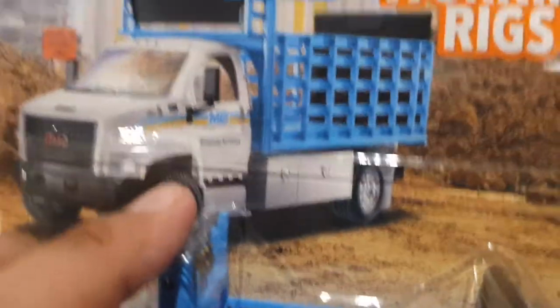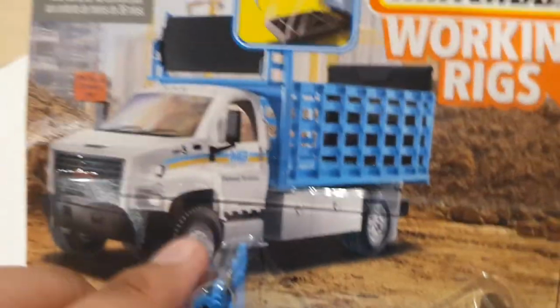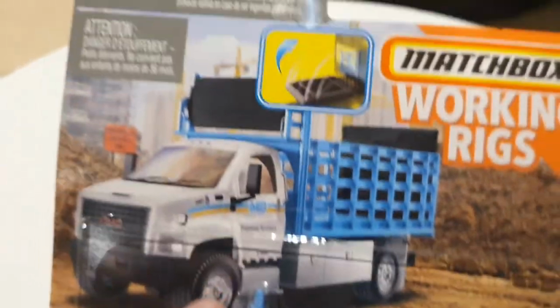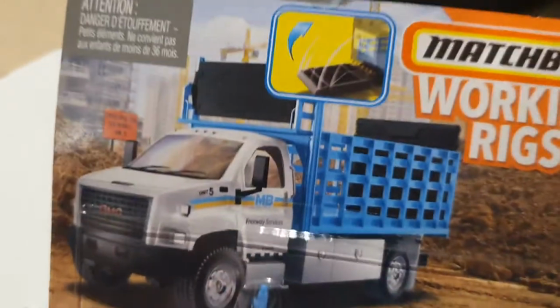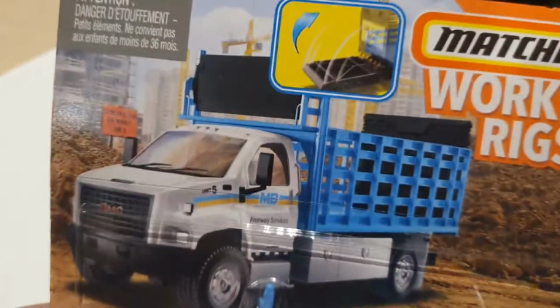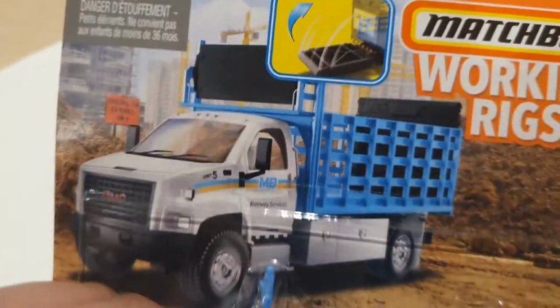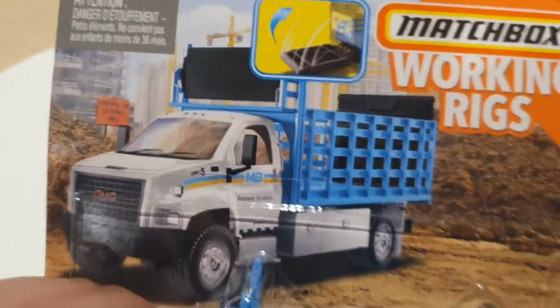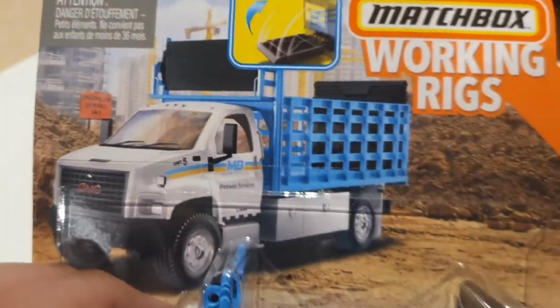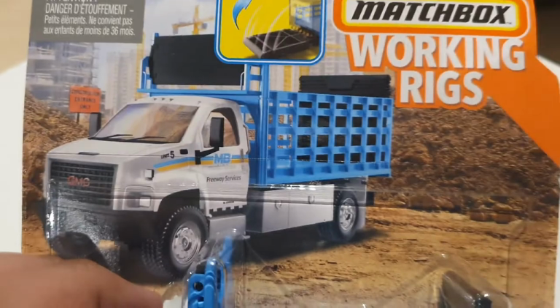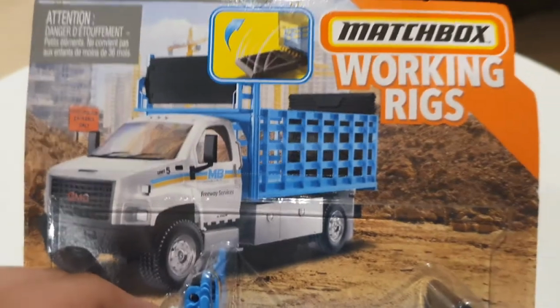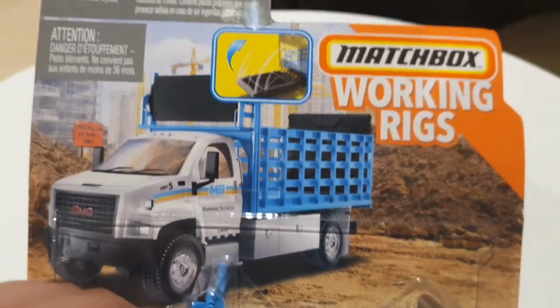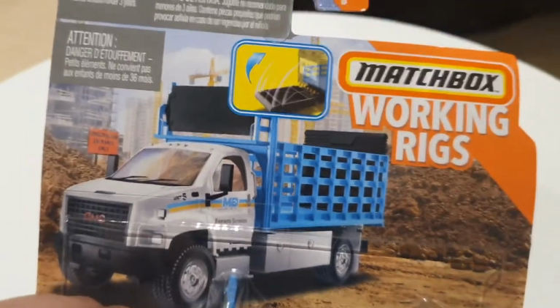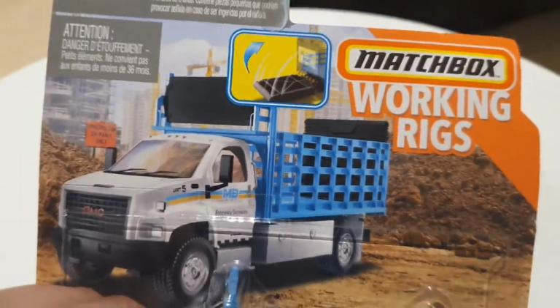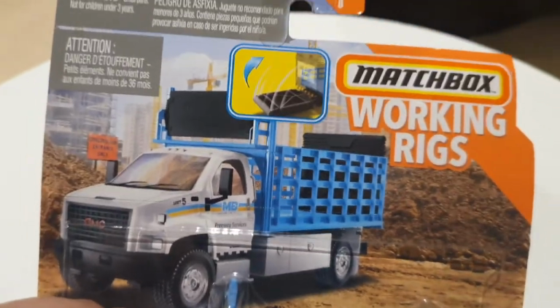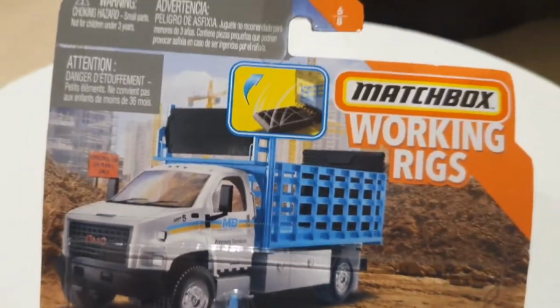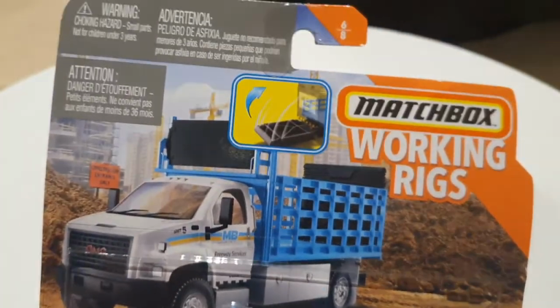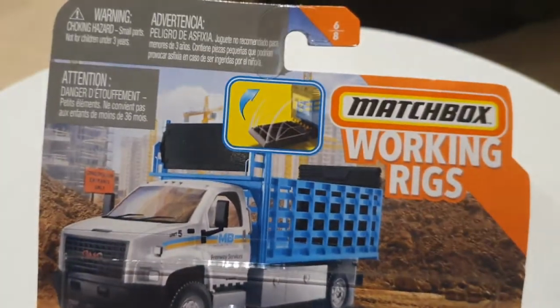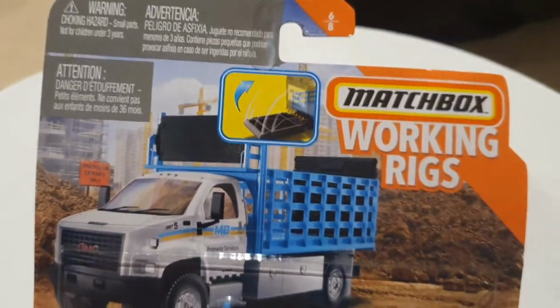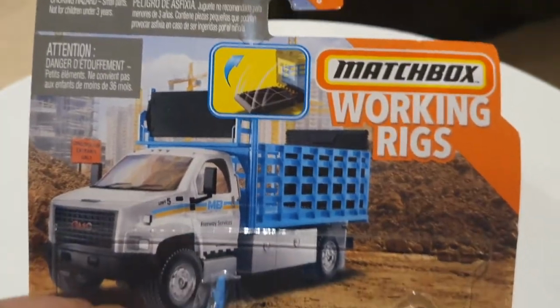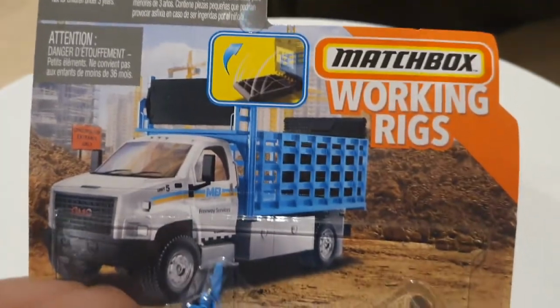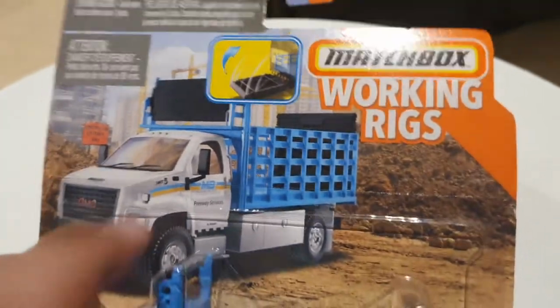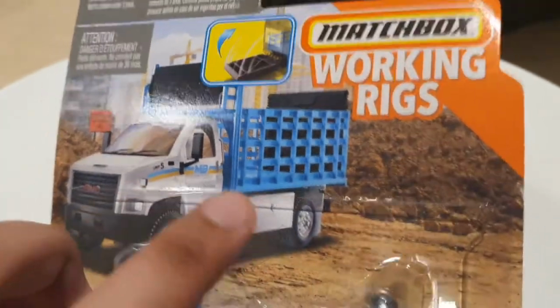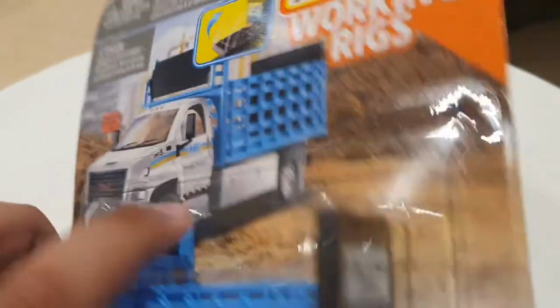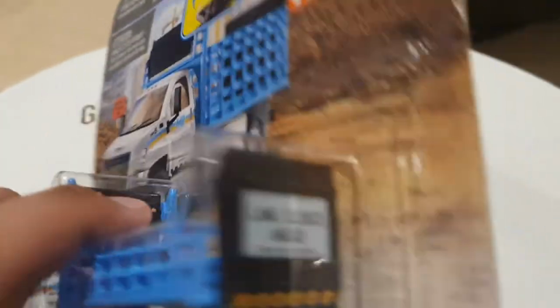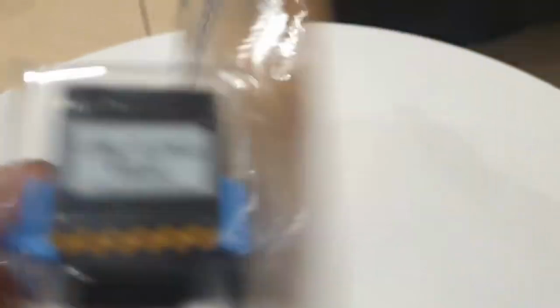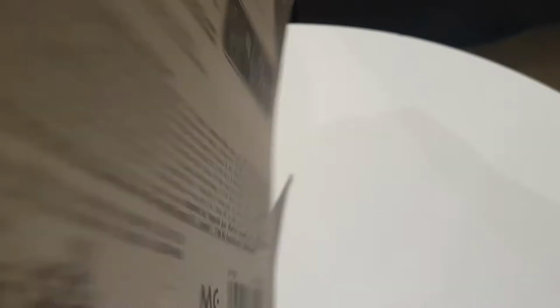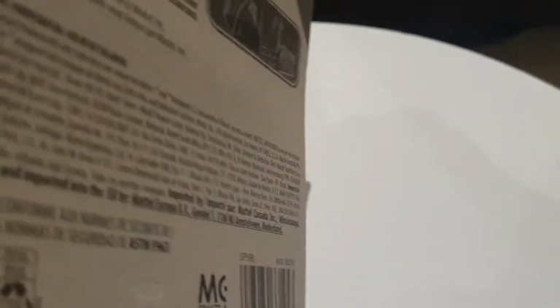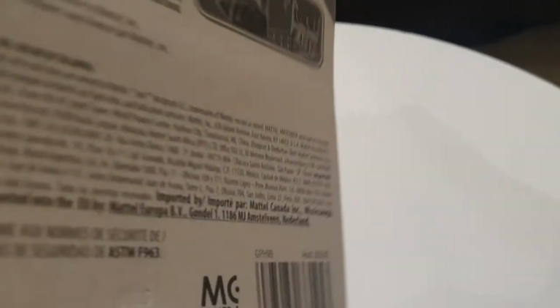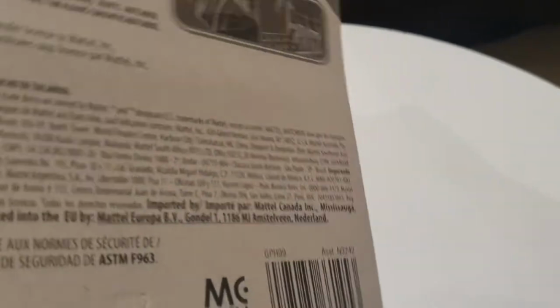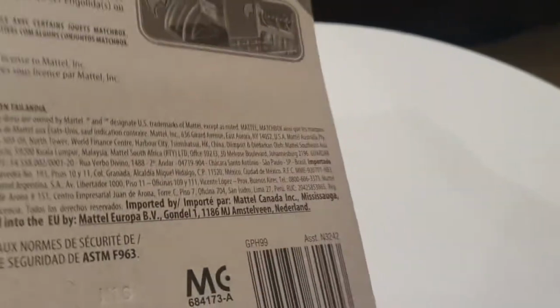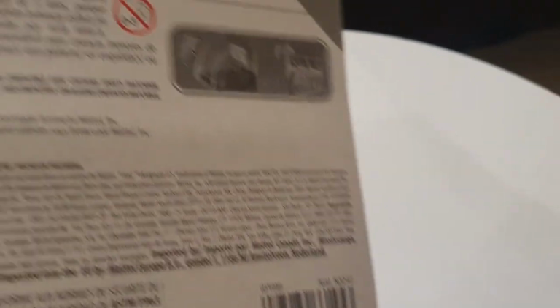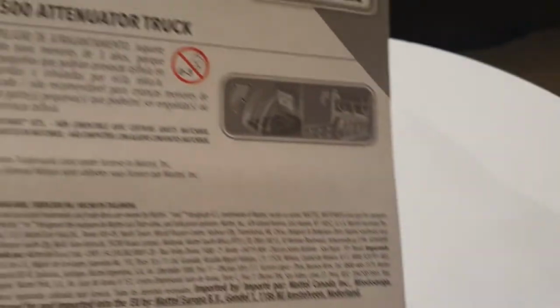And this is the box. And this is the back of the box.